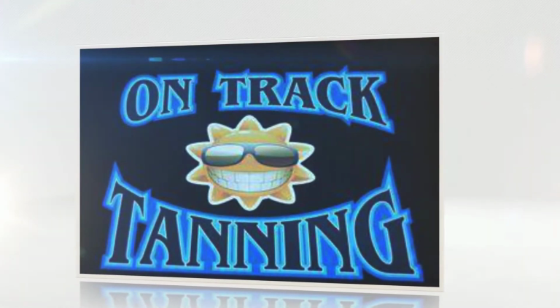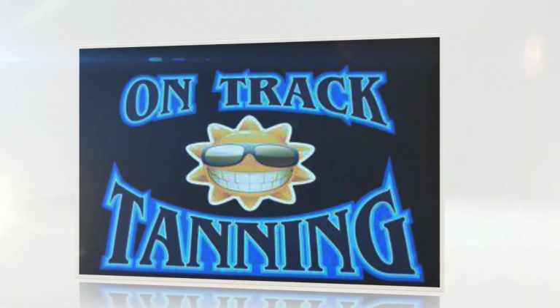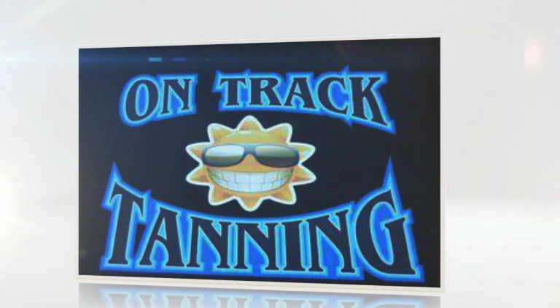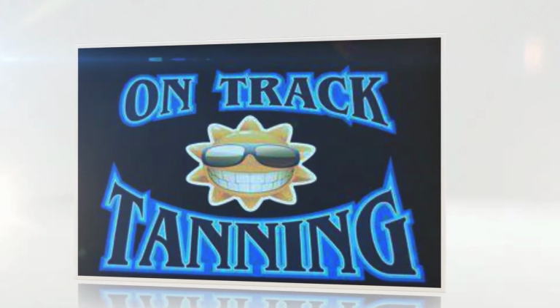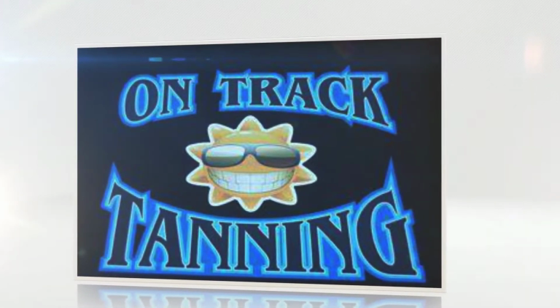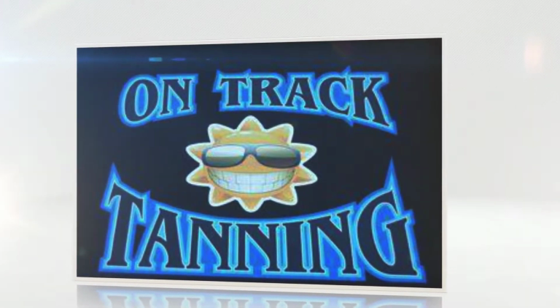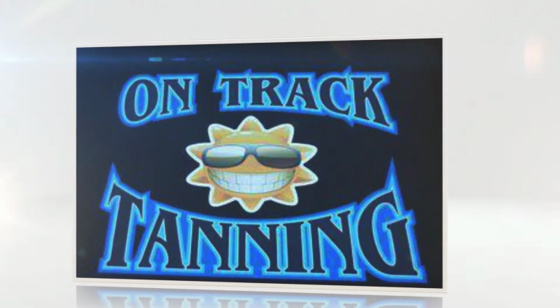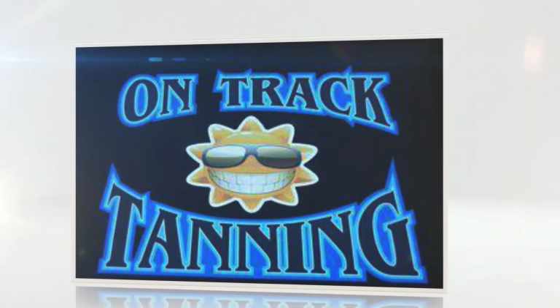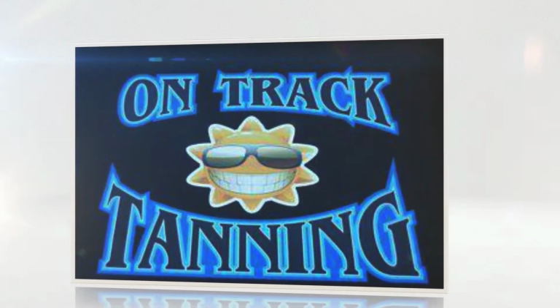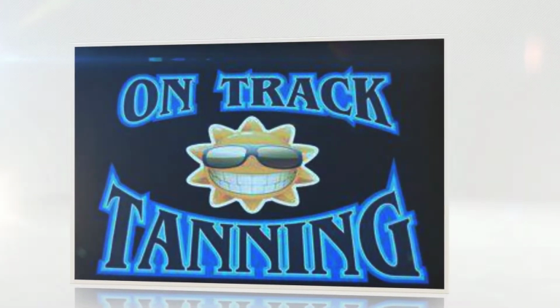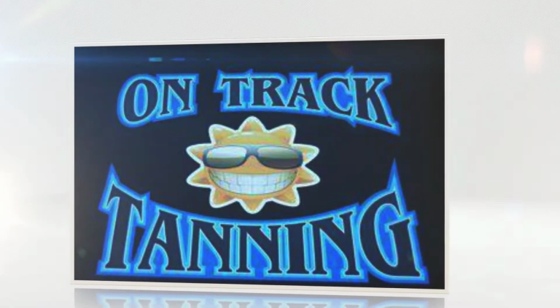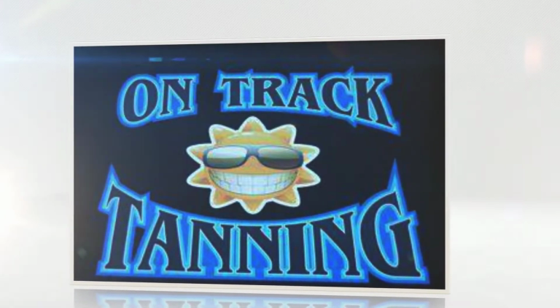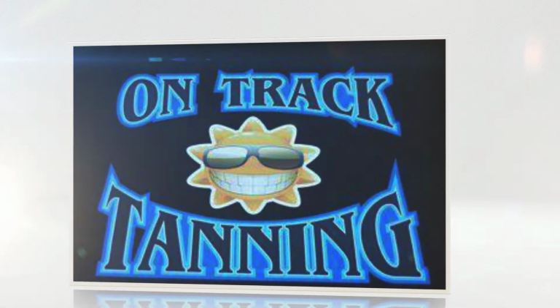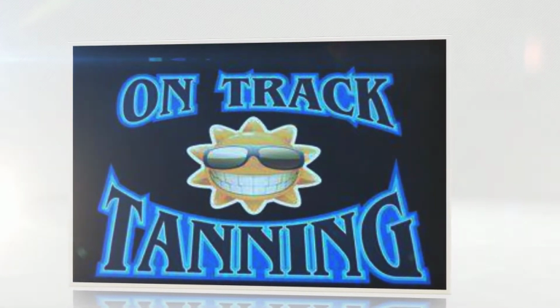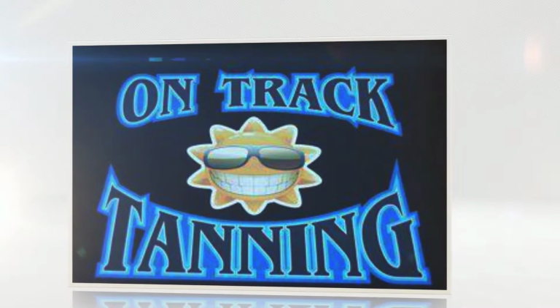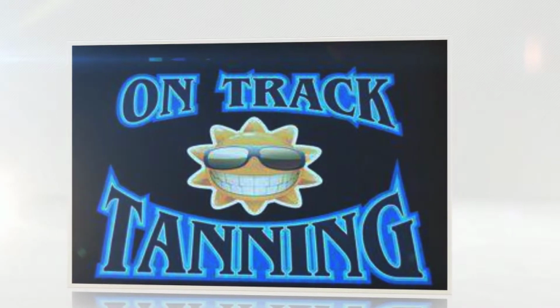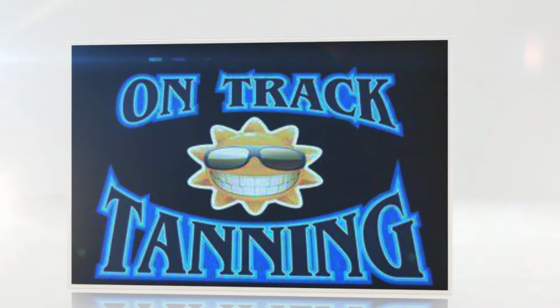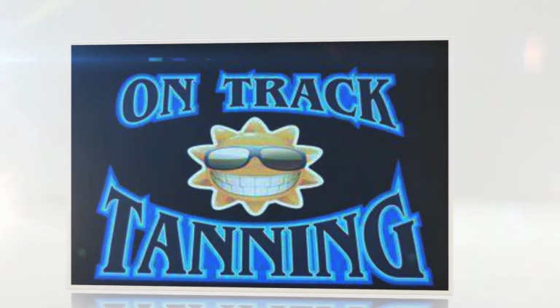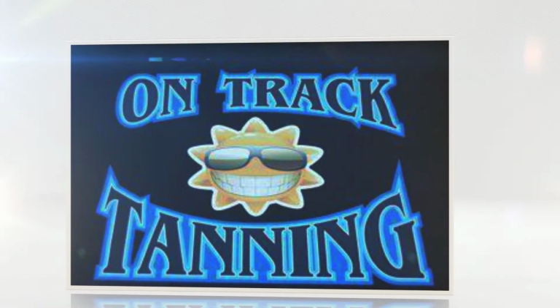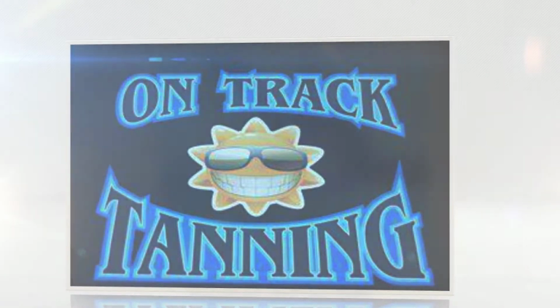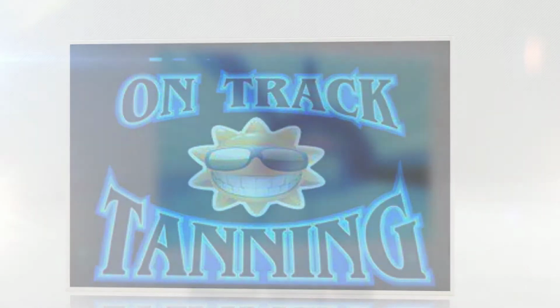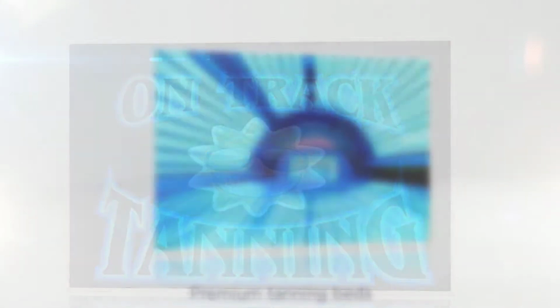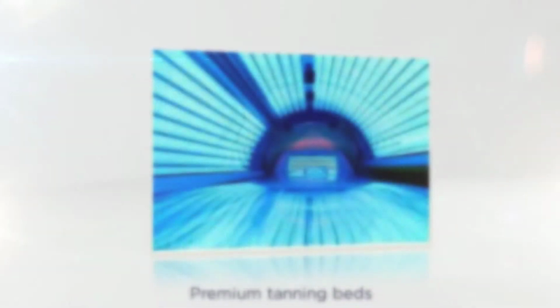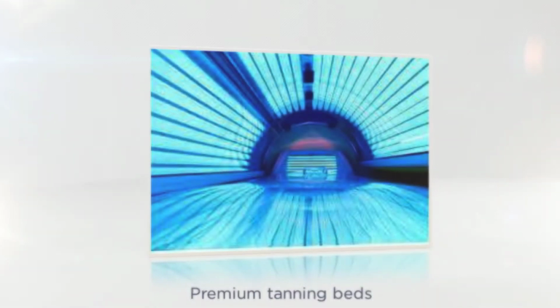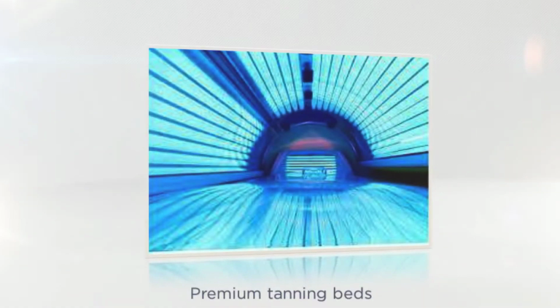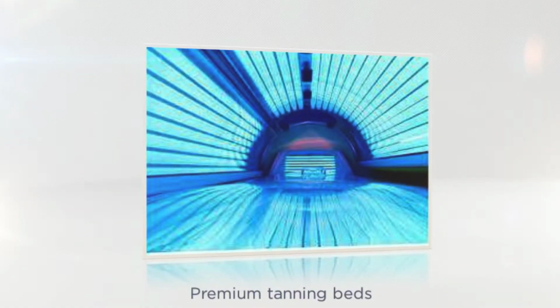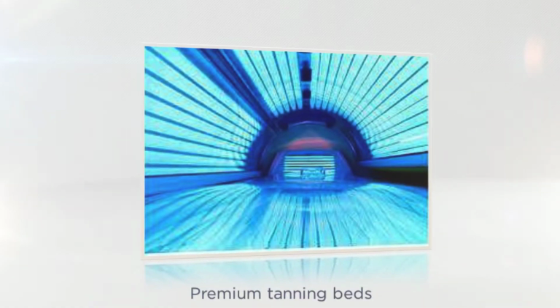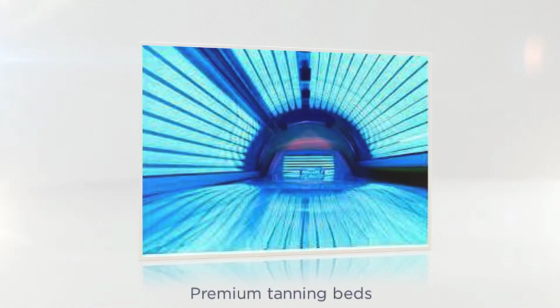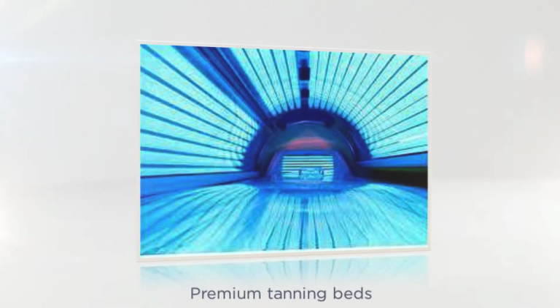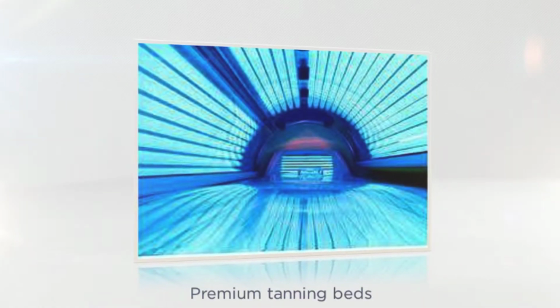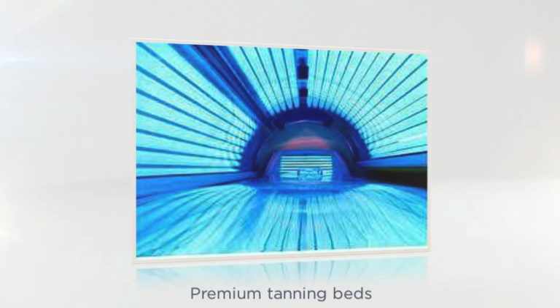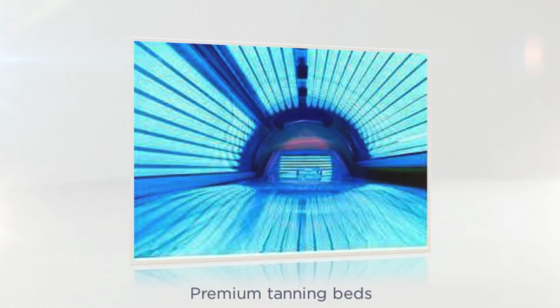At OnTrack Tanning, you can maintain a summer glow all year round with our exceptional staff, premium tanning beds, and high-quality products.